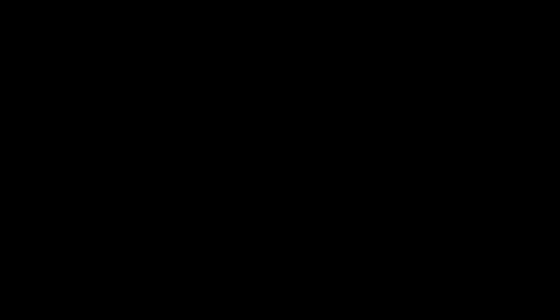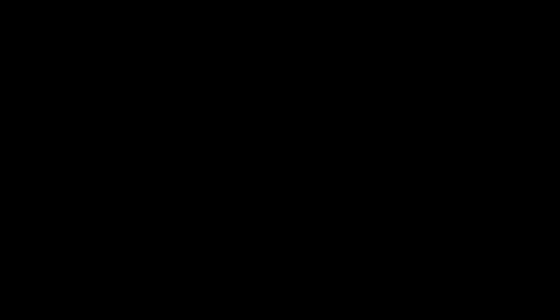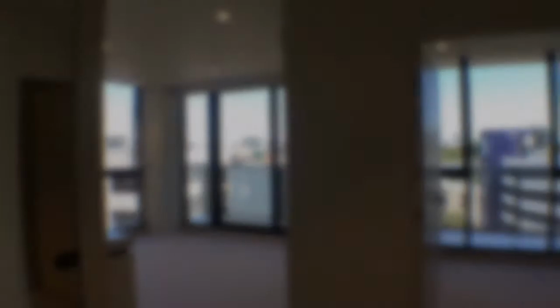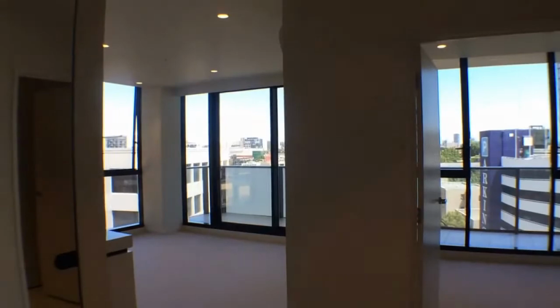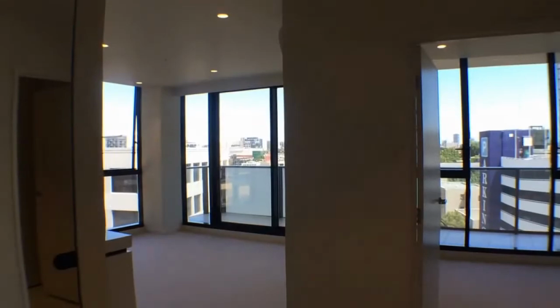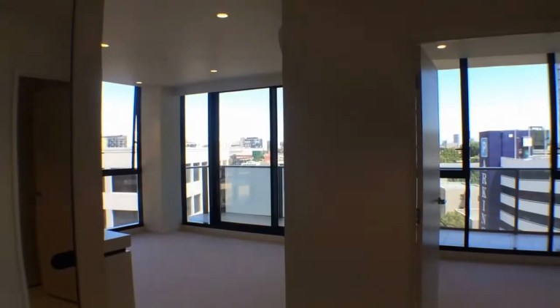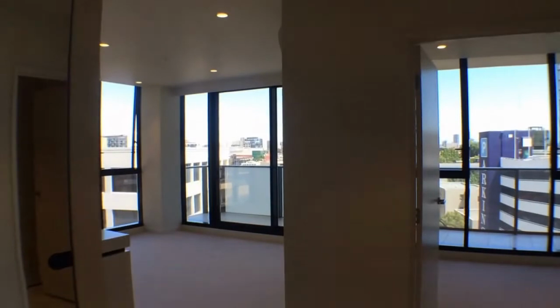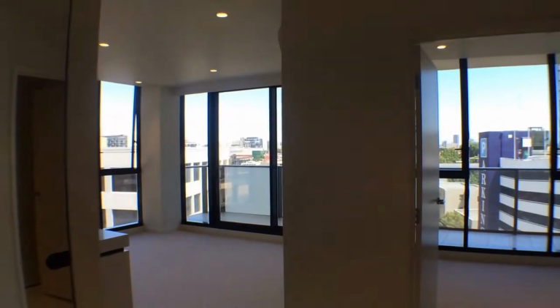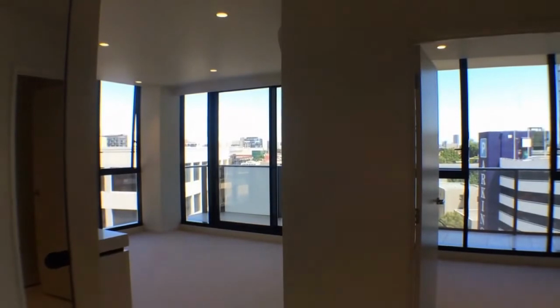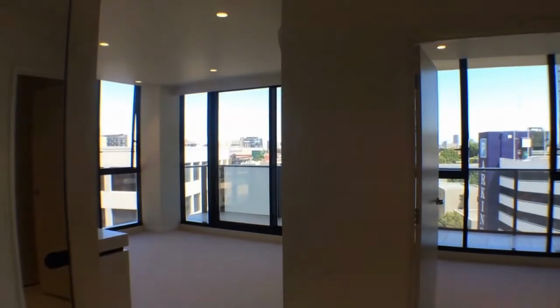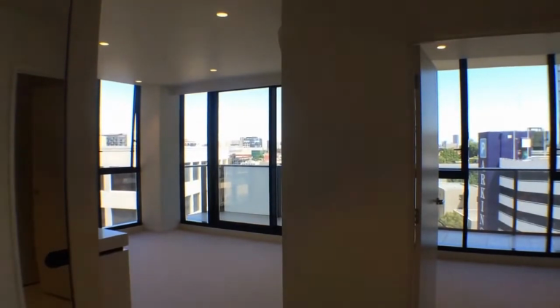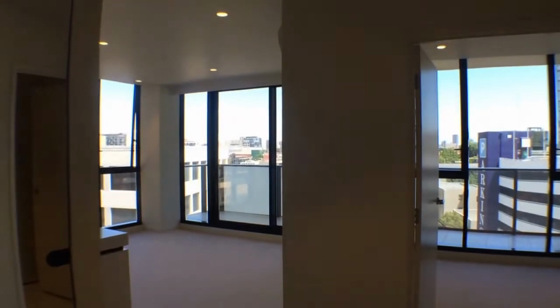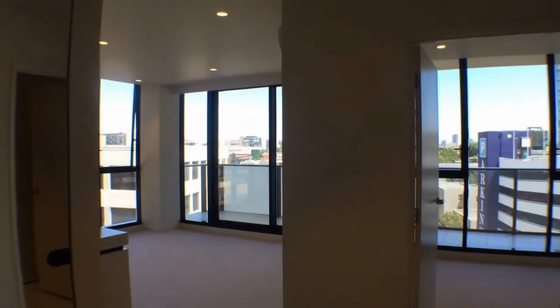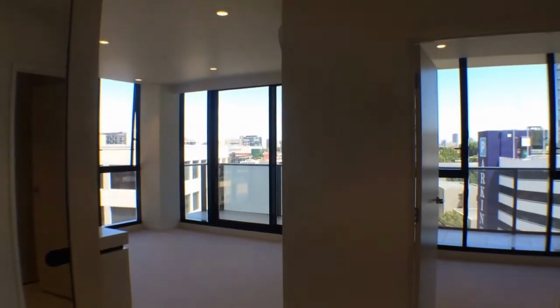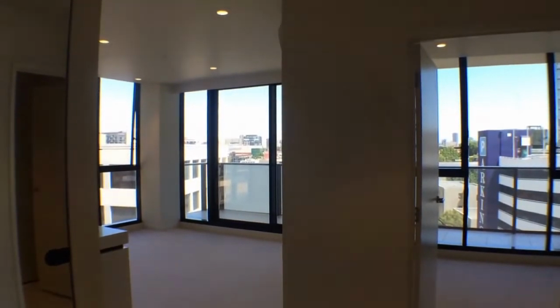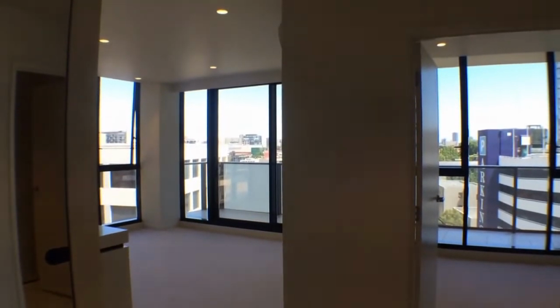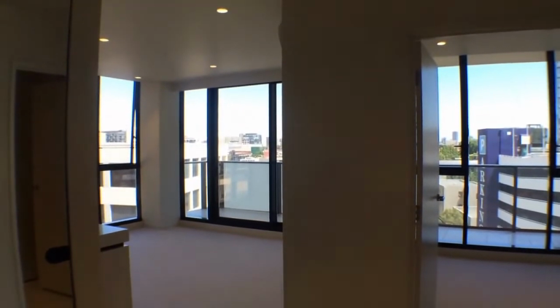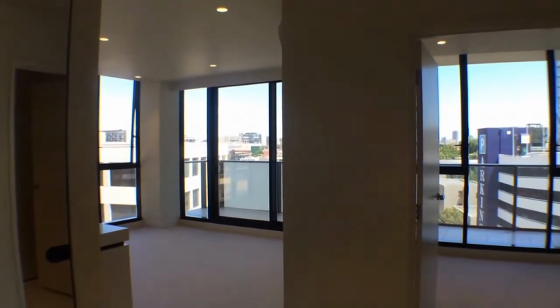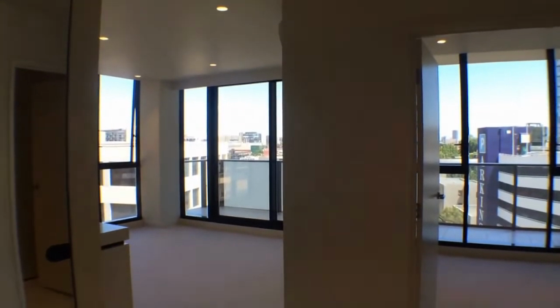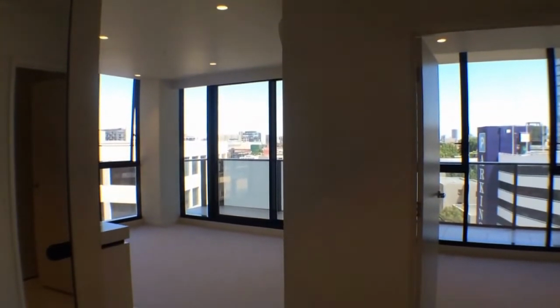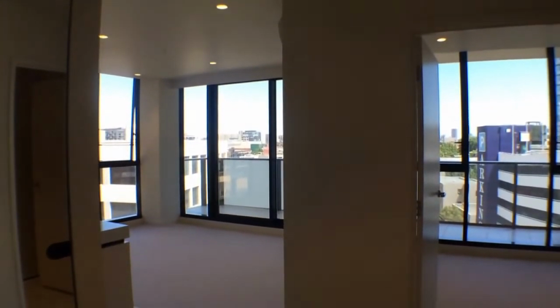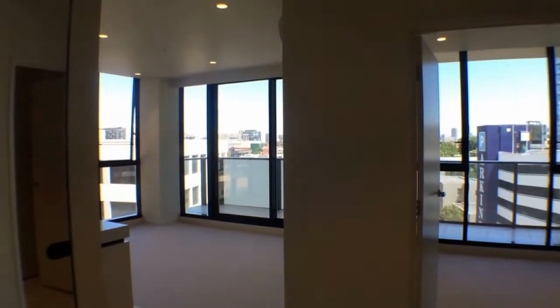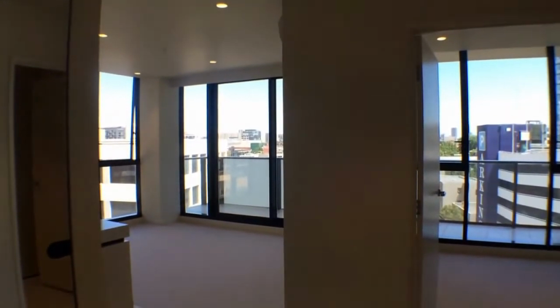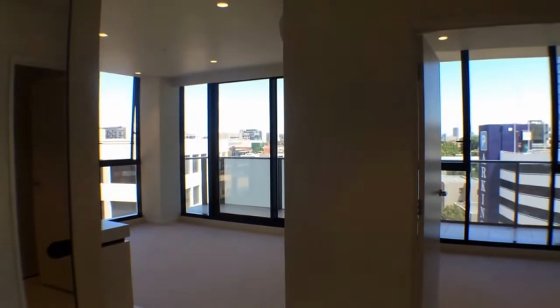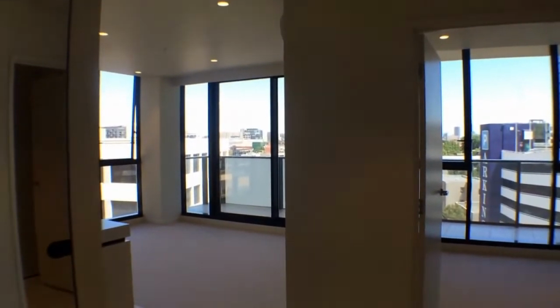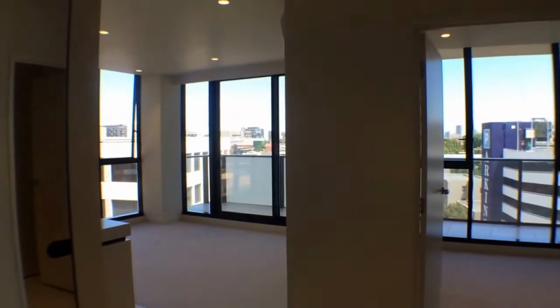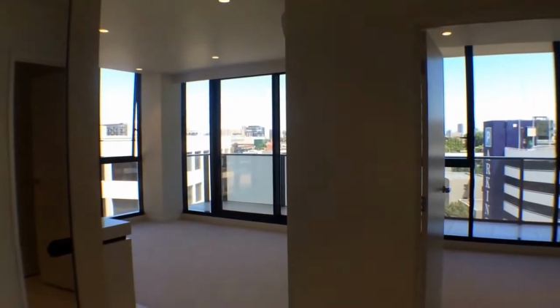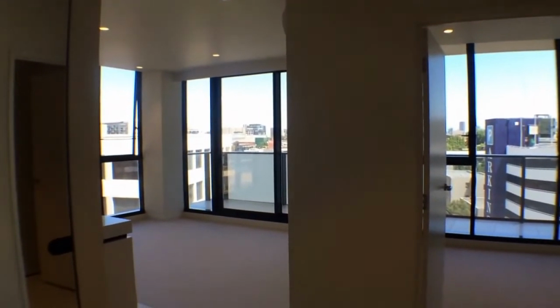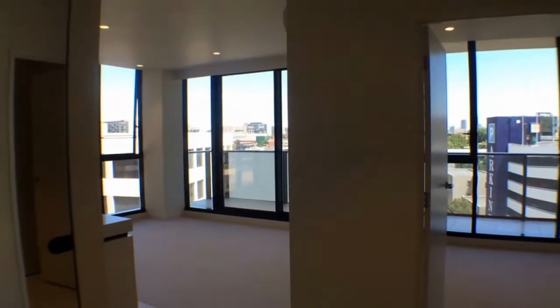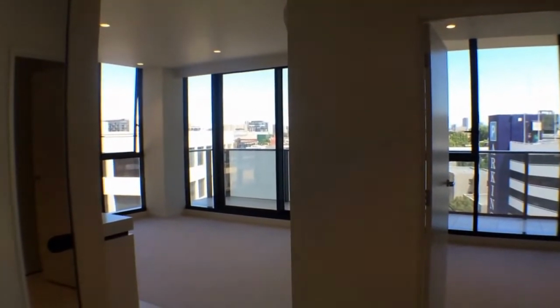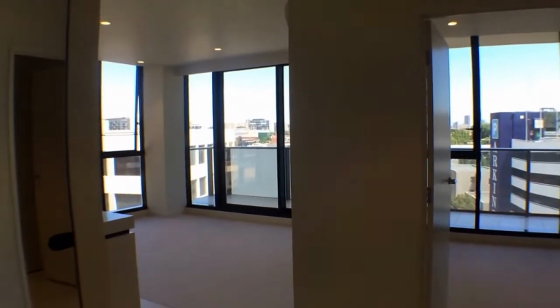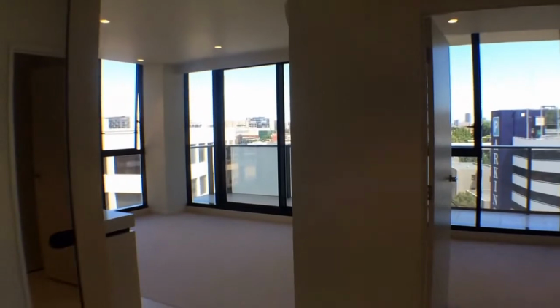This is Melanie from Melbourne Real Estate, taking you through a marketing video for apartment 721 at 4 to 10 Daly Street.